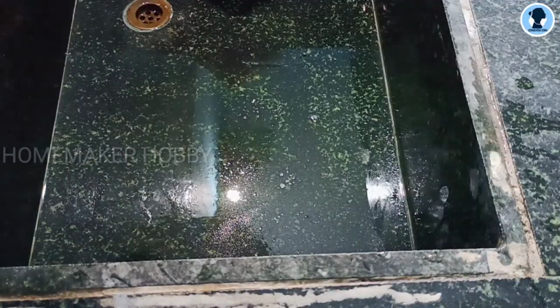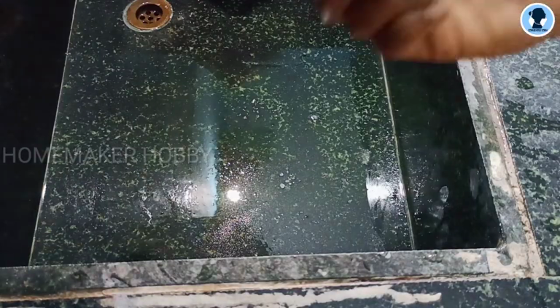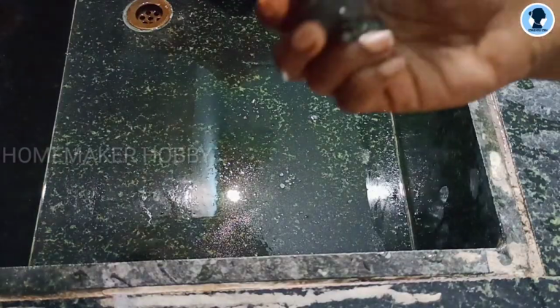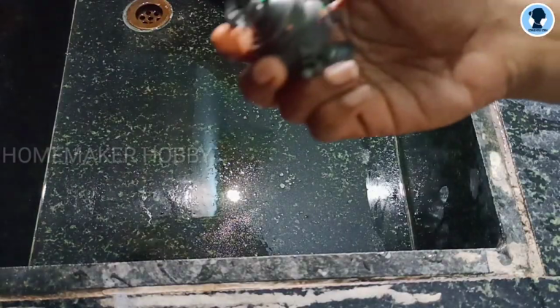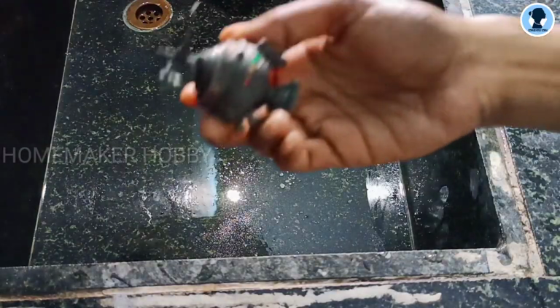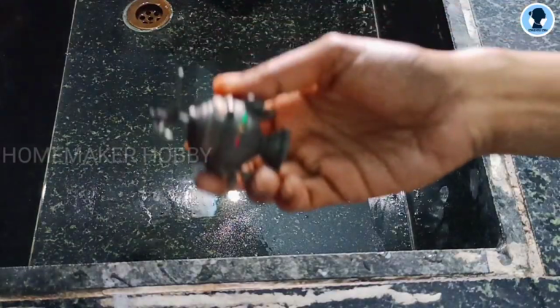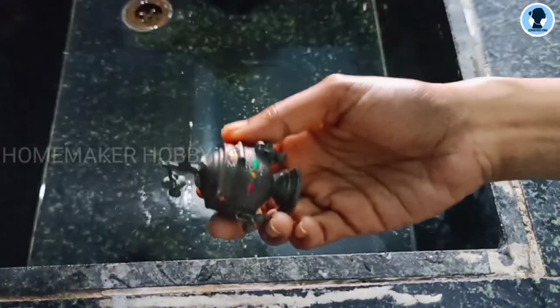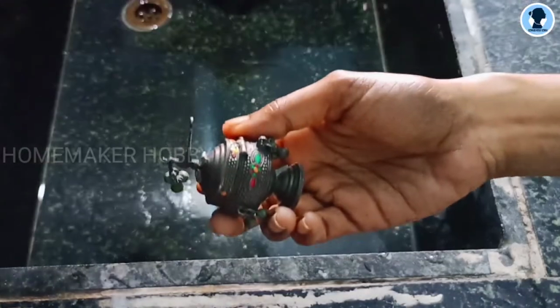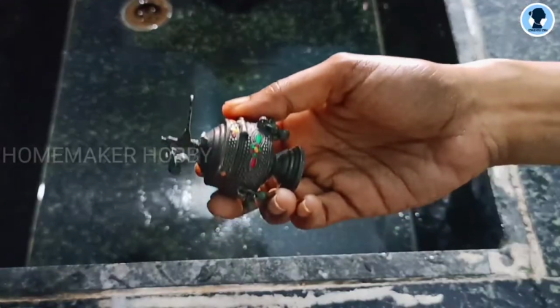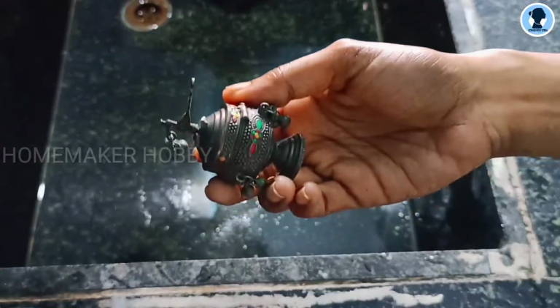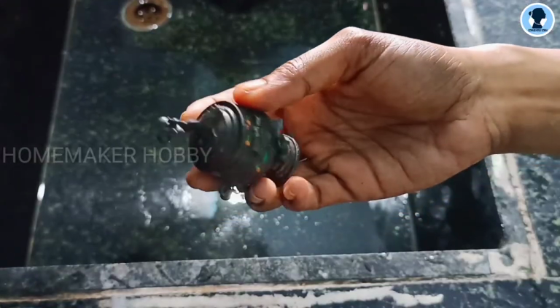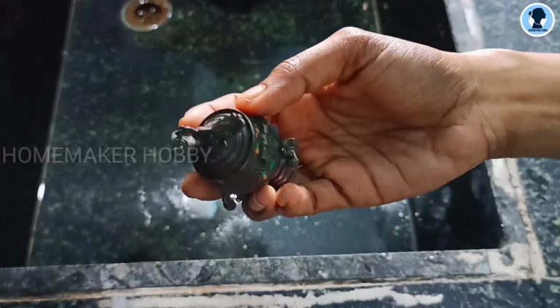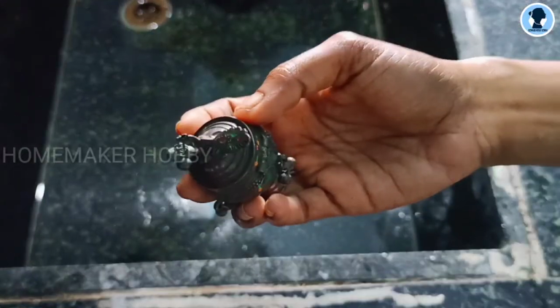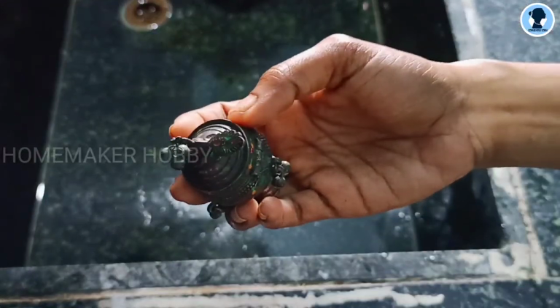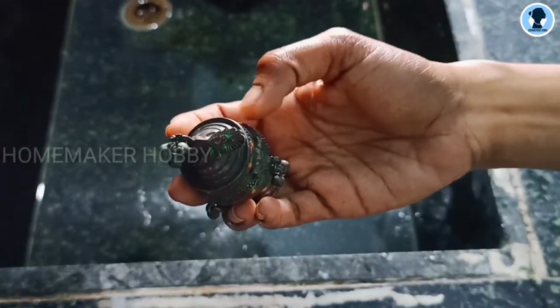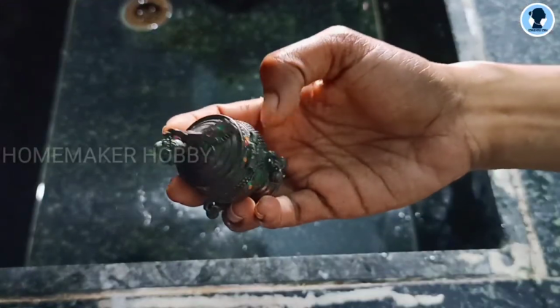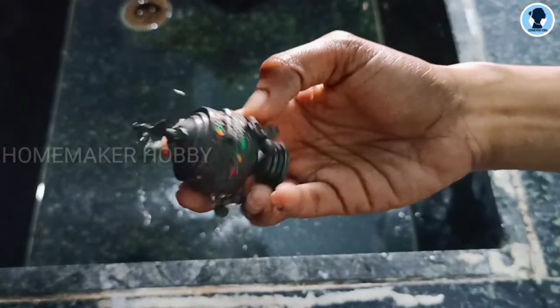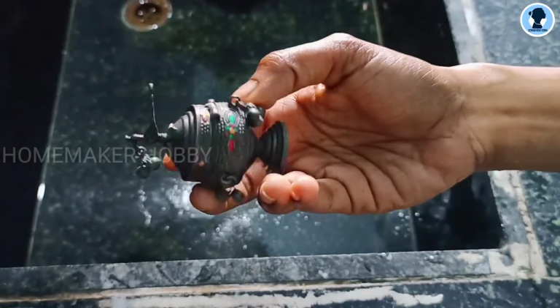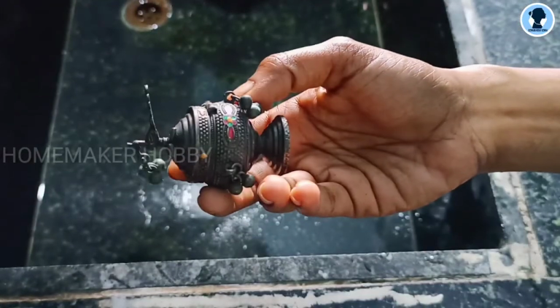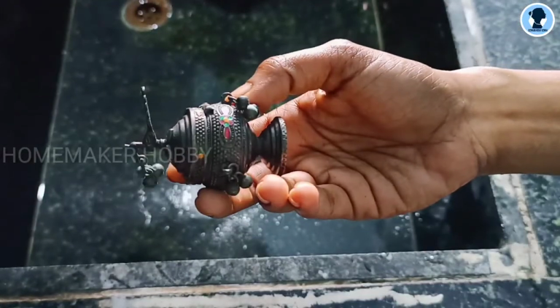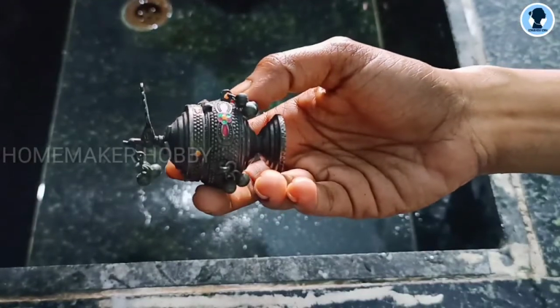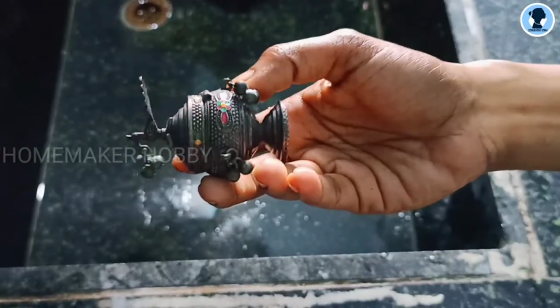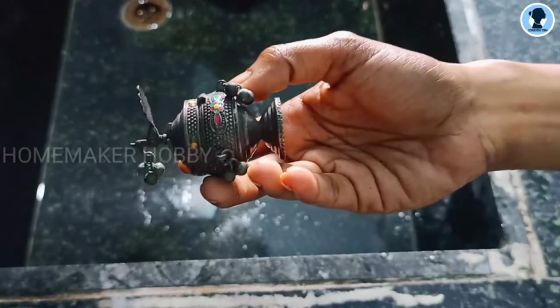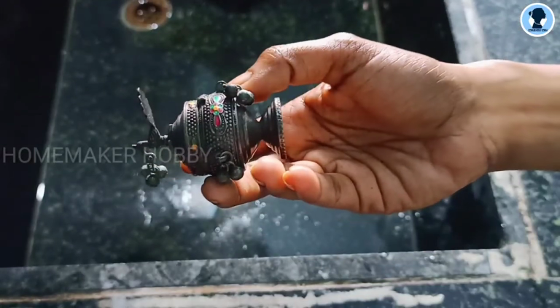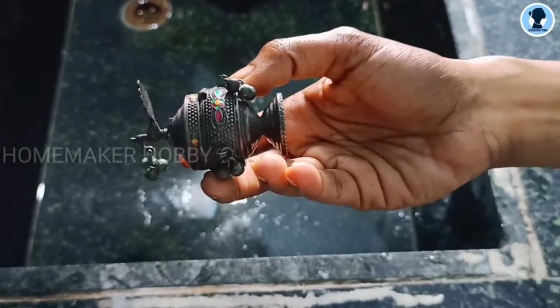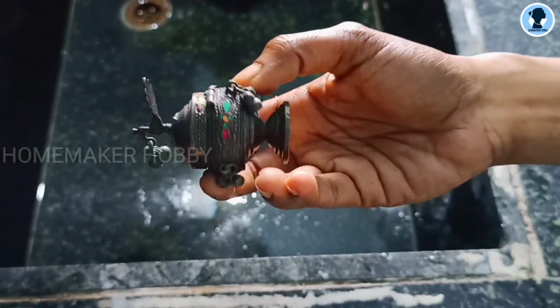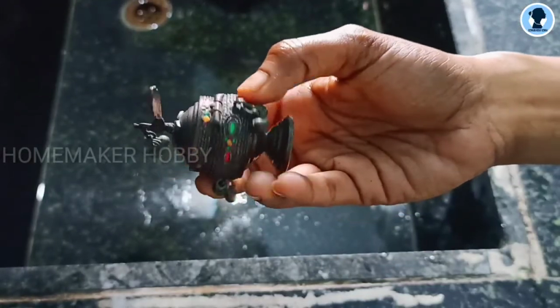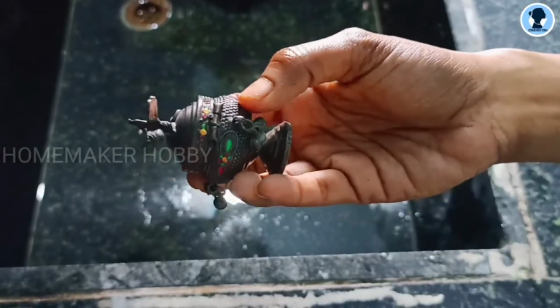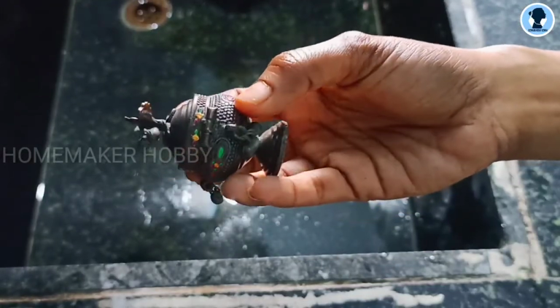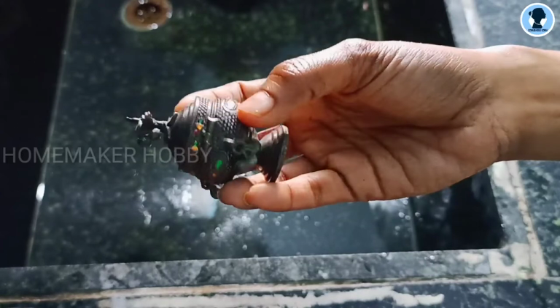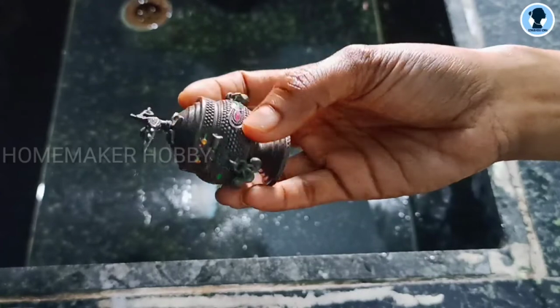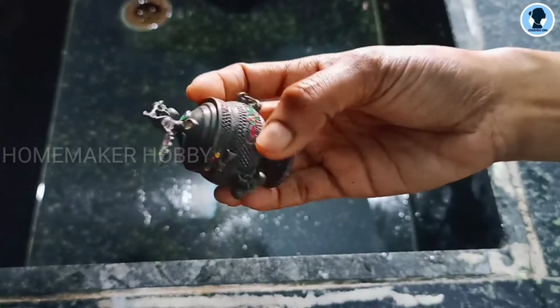Hi, welcome to Homemaker Hobby. In our channel, we will see a very clean cleaning video.